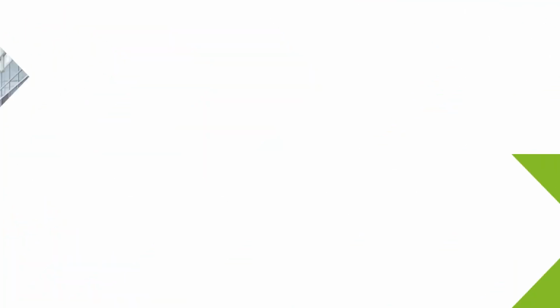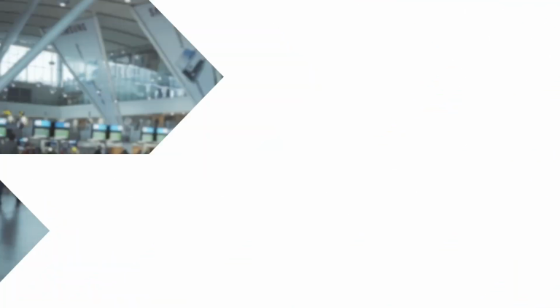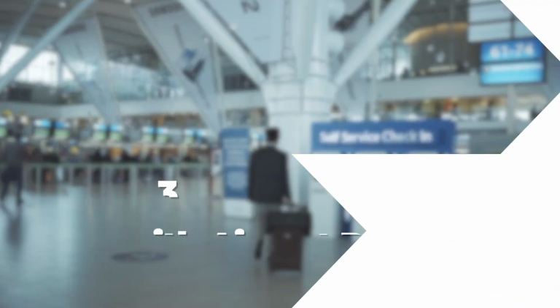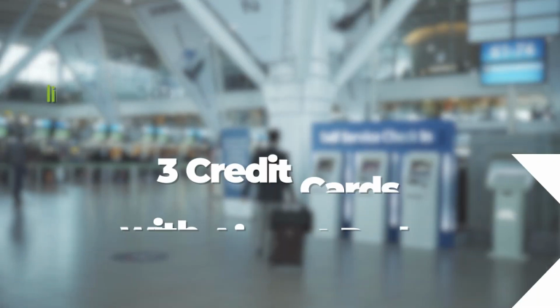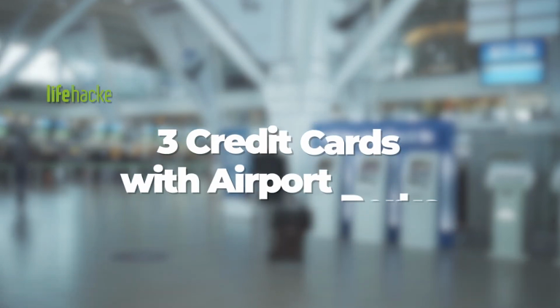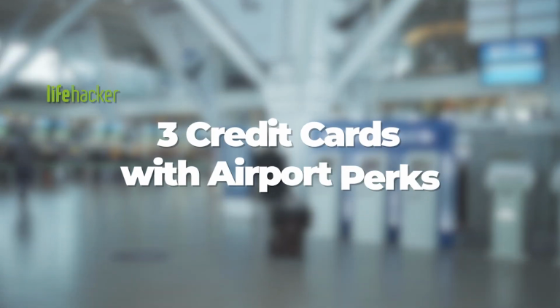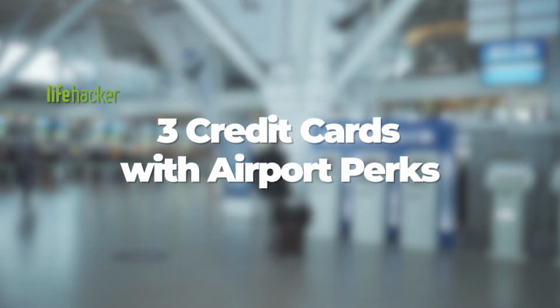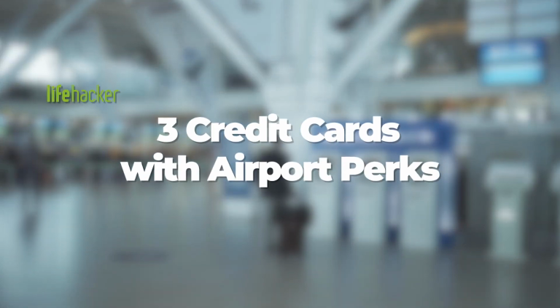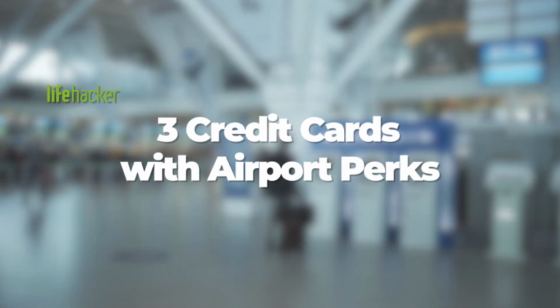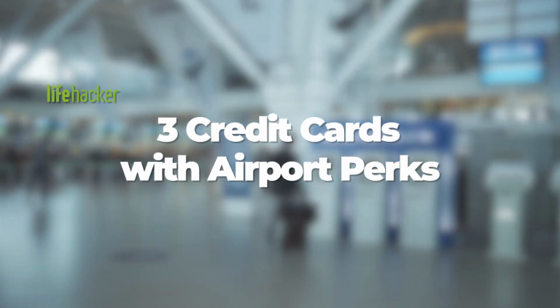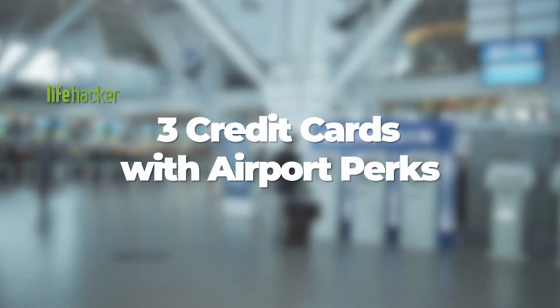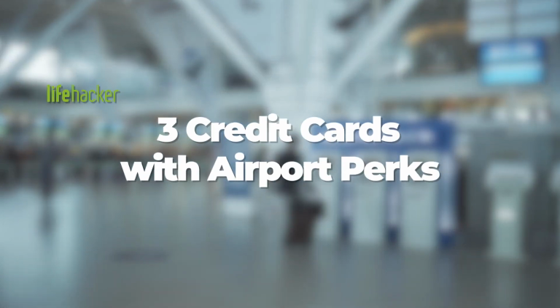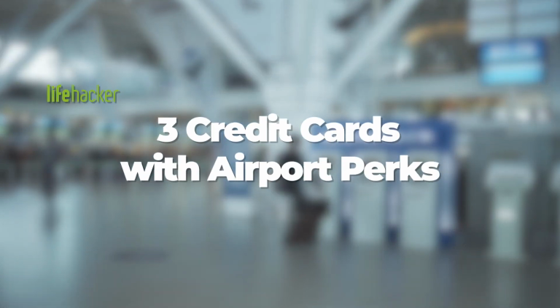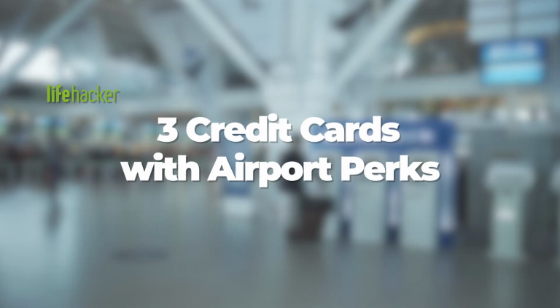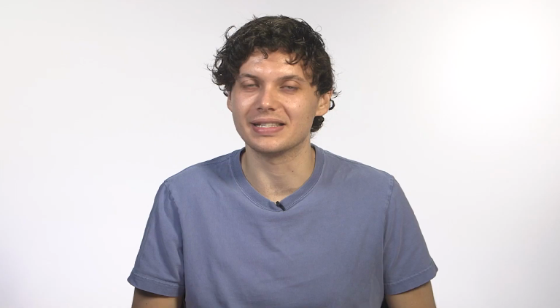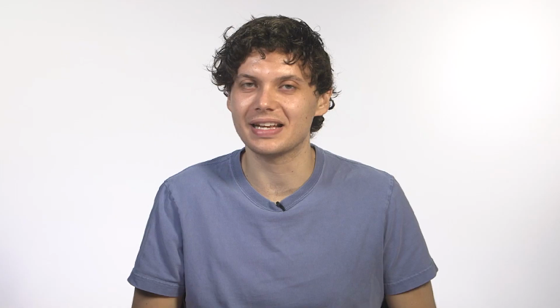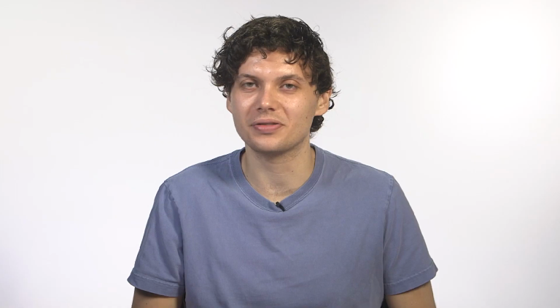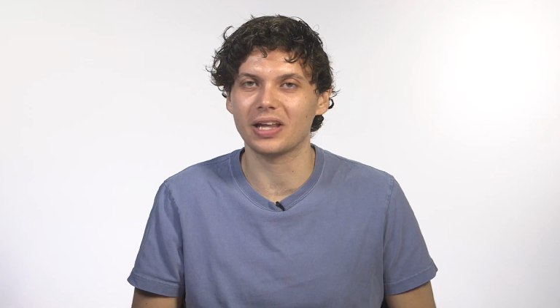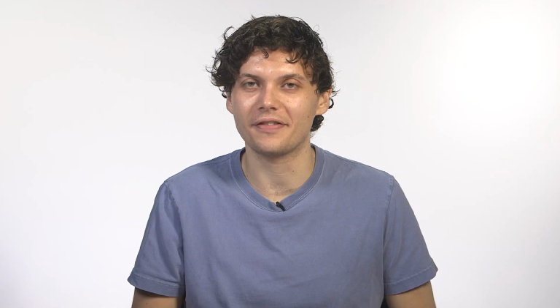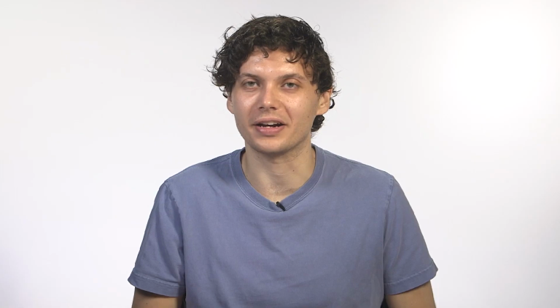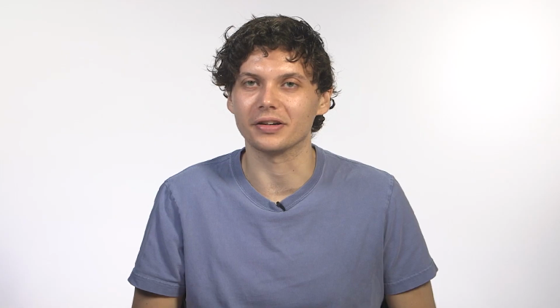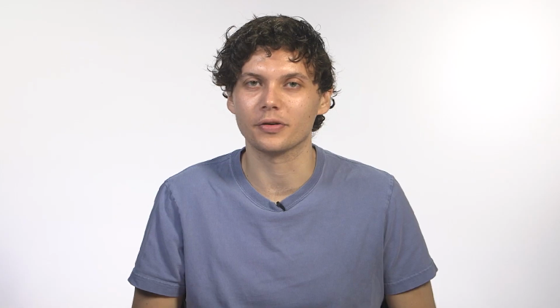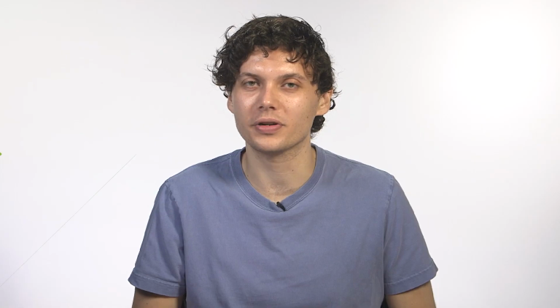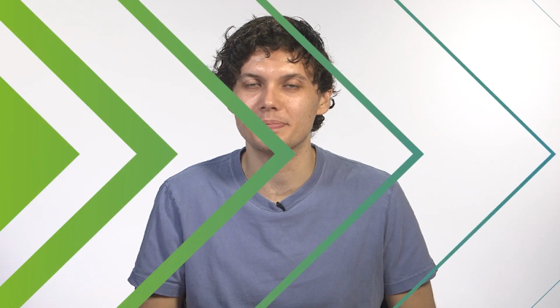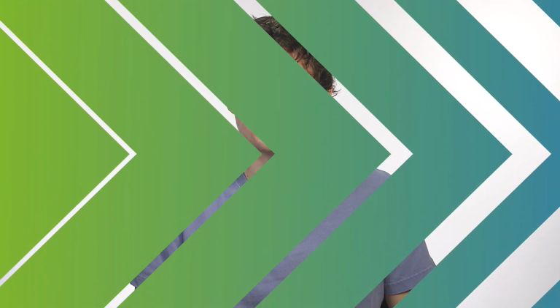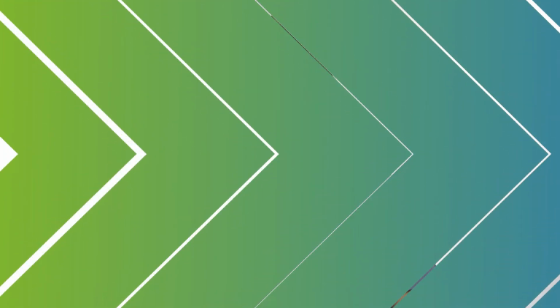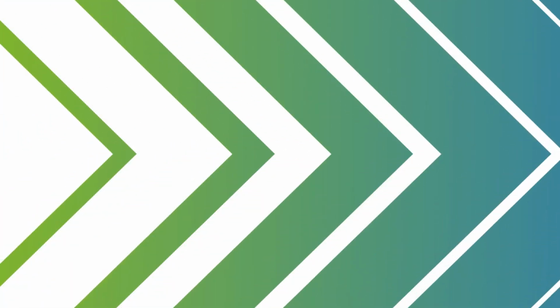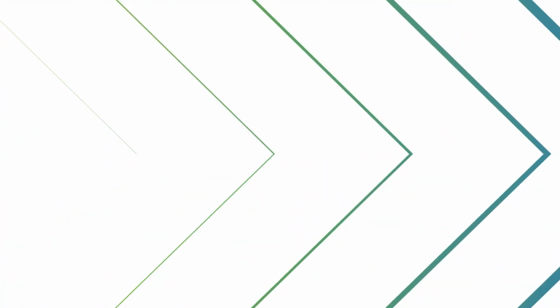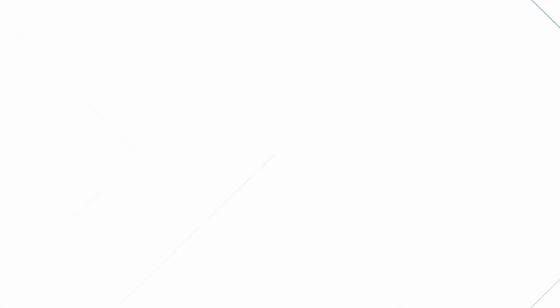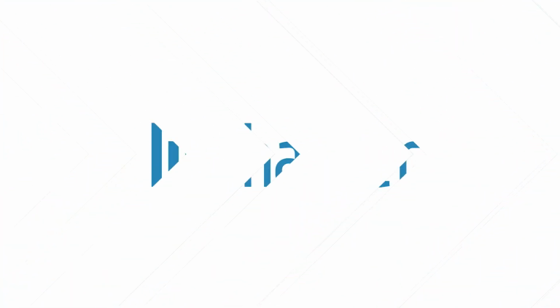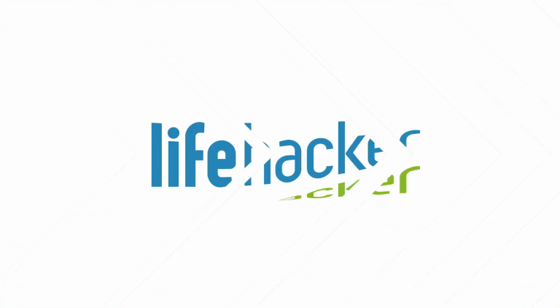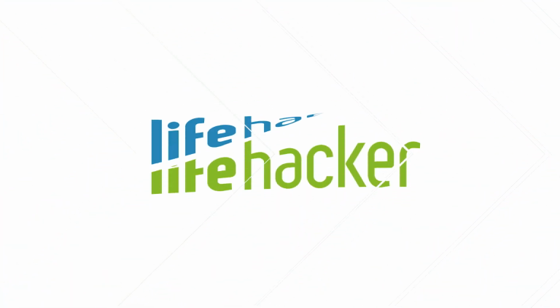Drop a comment below with your favorite travel credit card, and stay tuned to Lifehacker for more tips and tricks on how to do everything better.